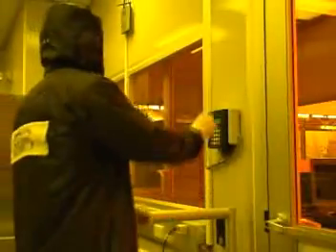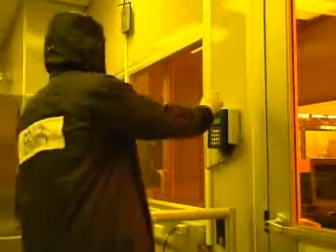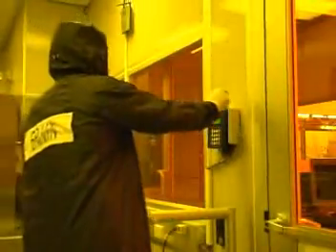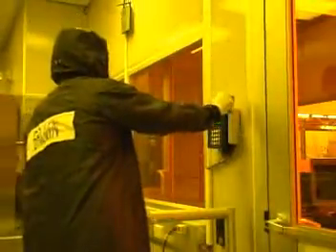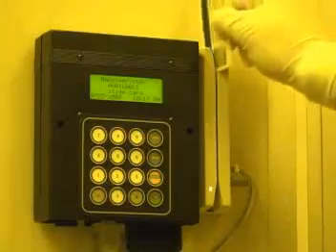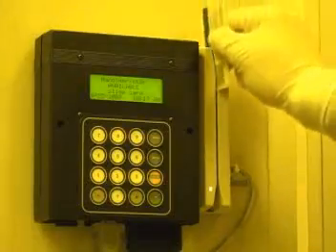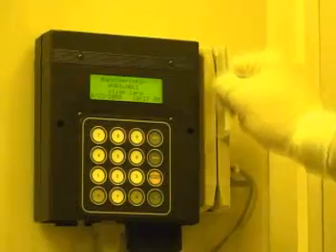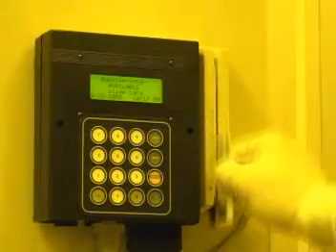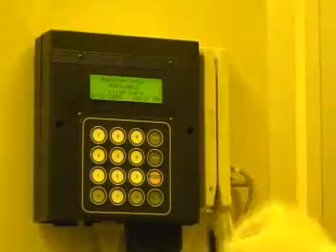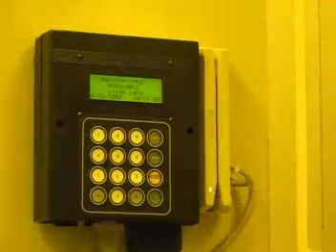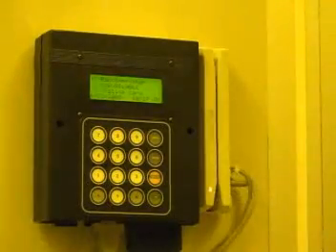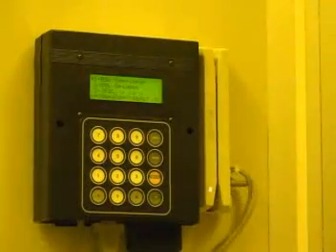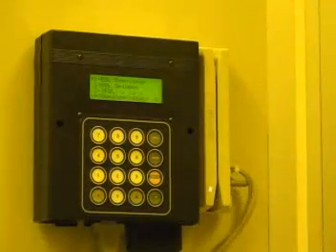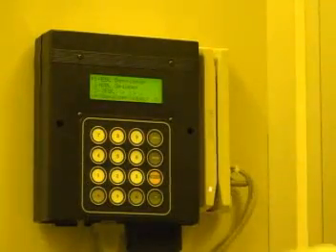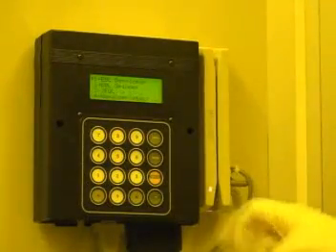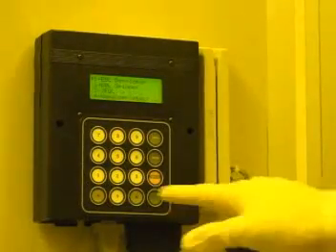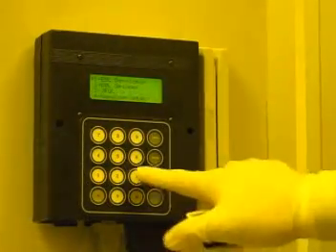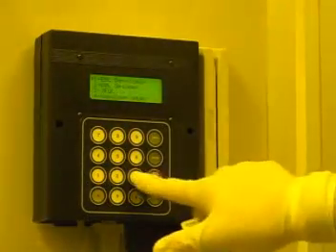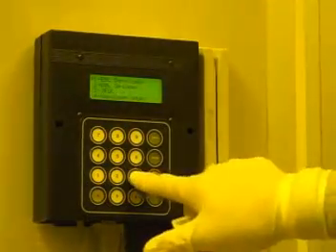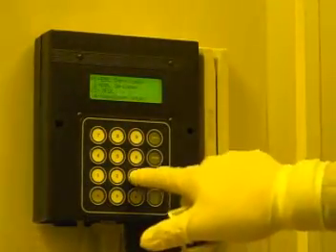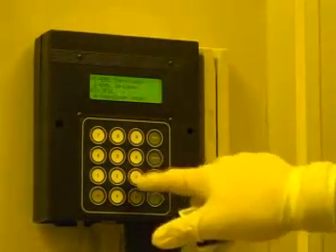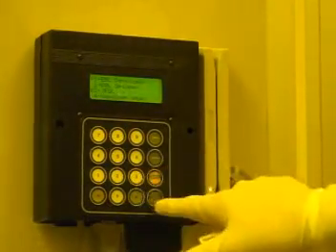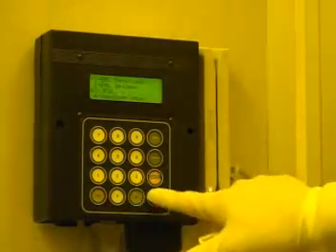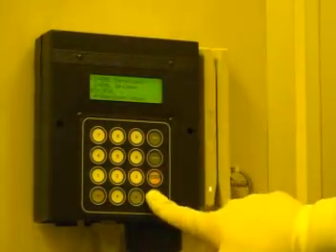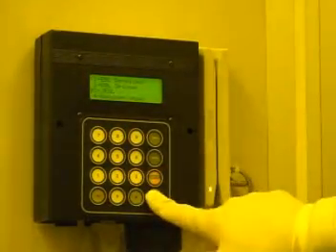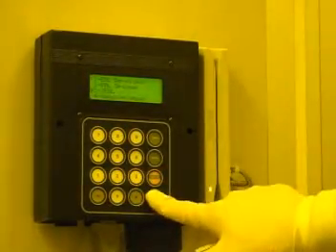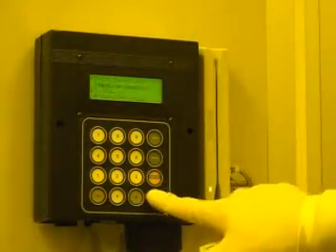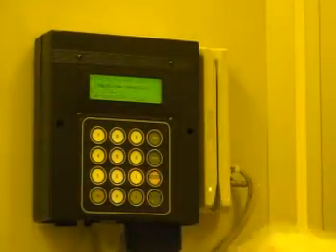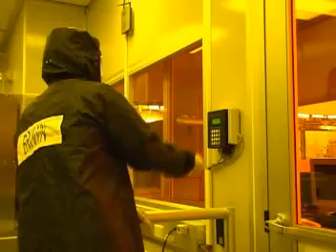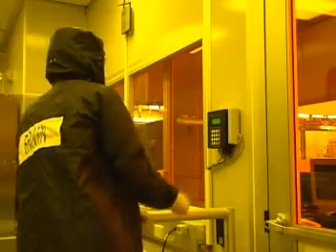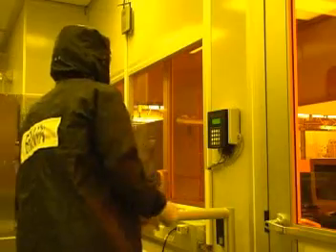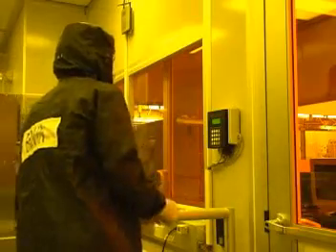To begin using the JBX9300, you must first log into the system at the access controller, which is located at the entrance of the processing area.